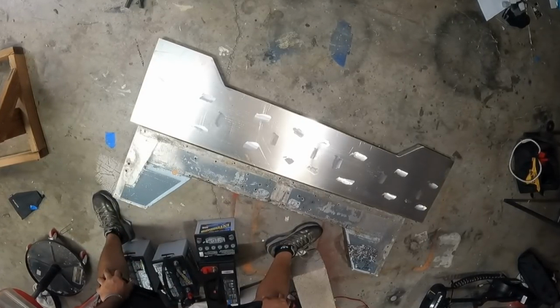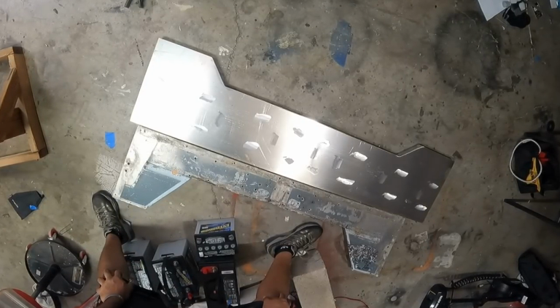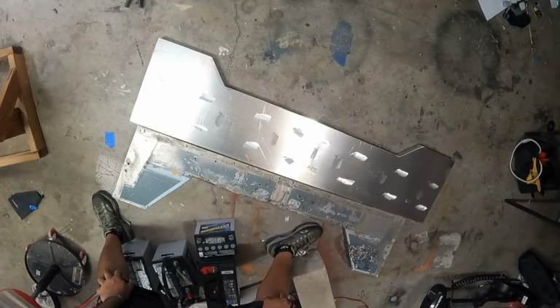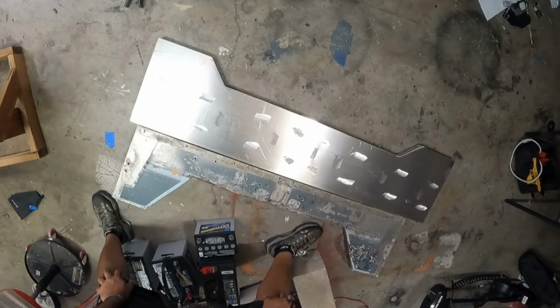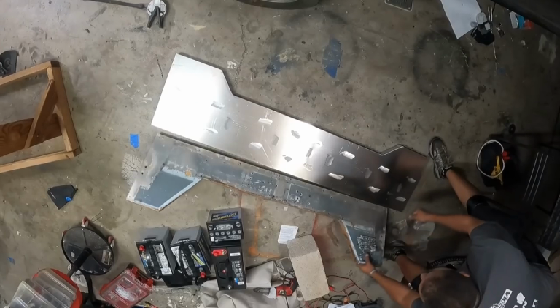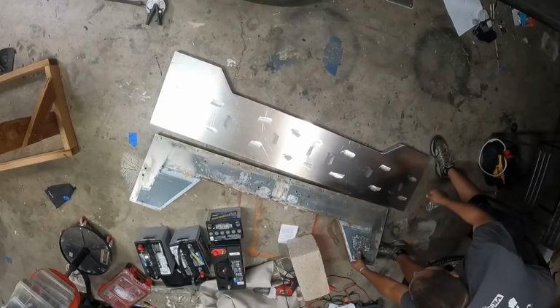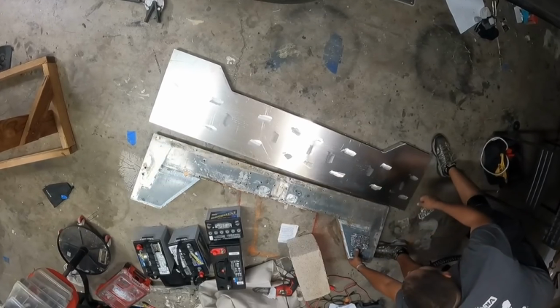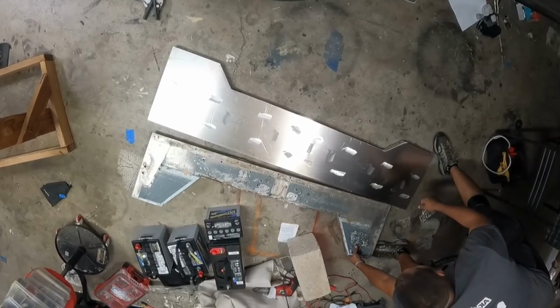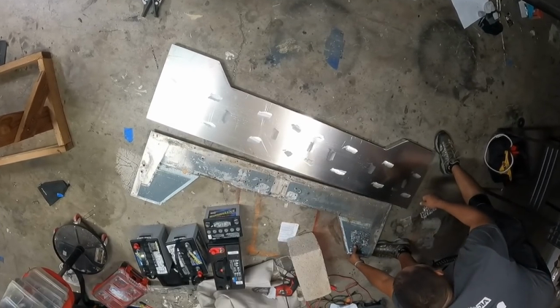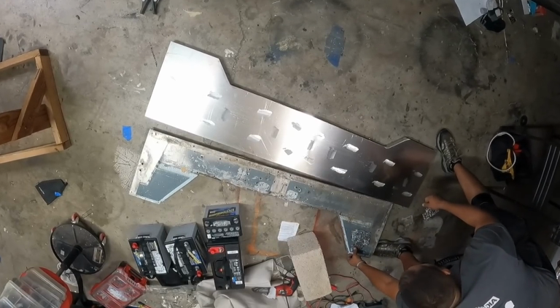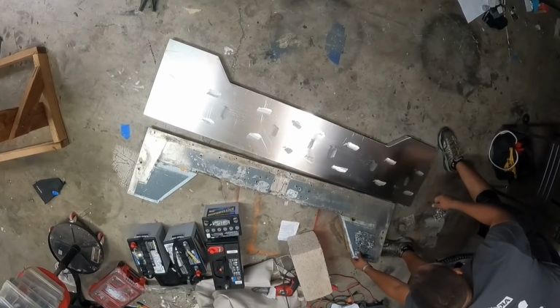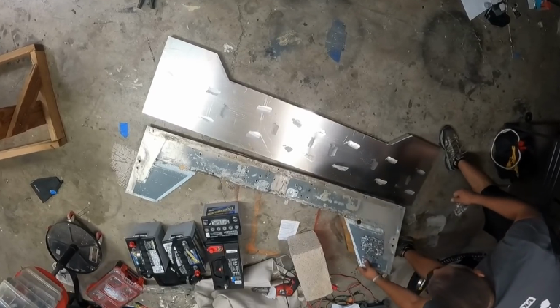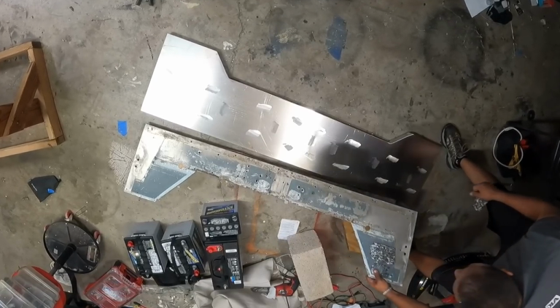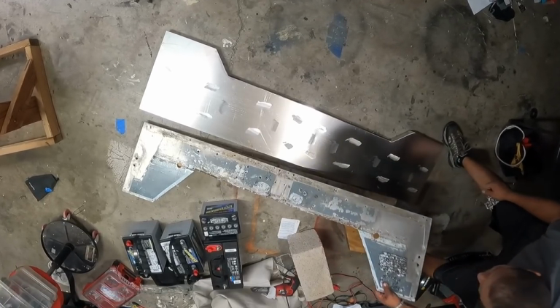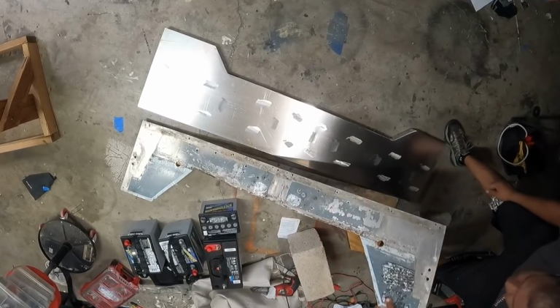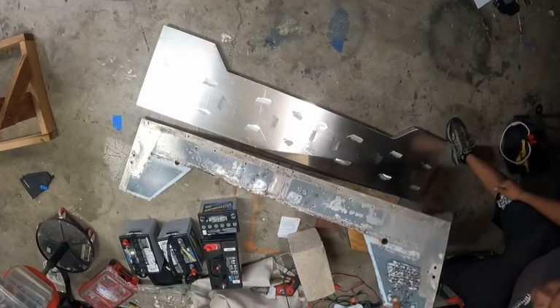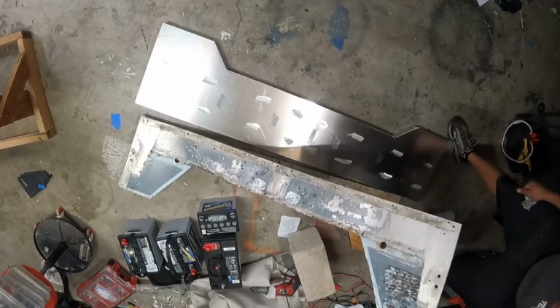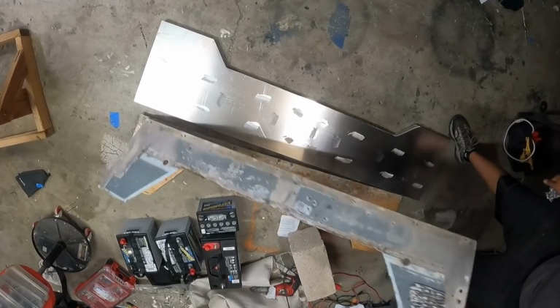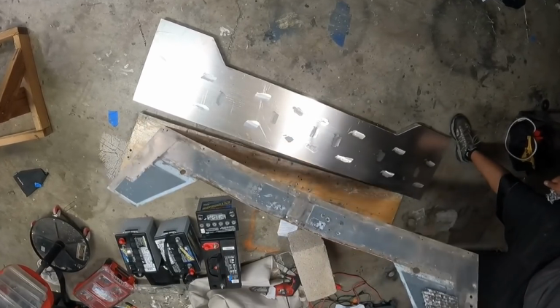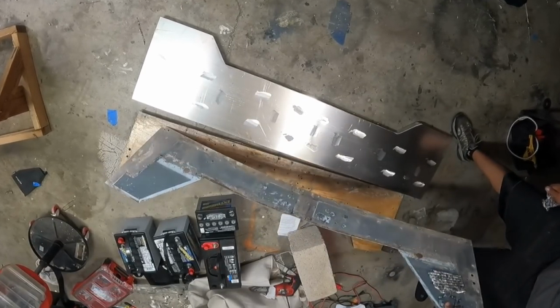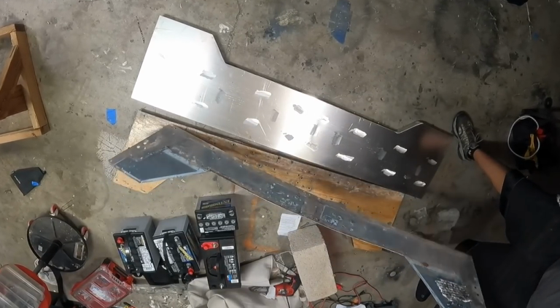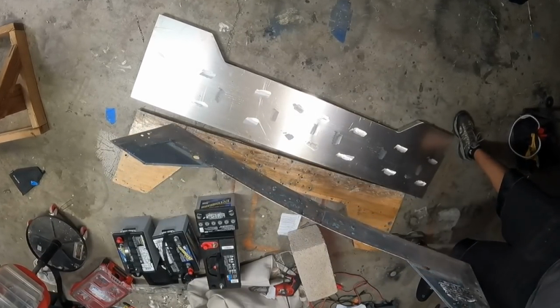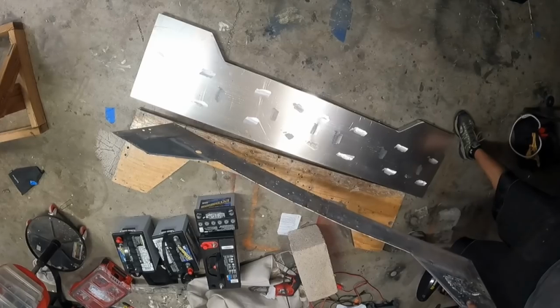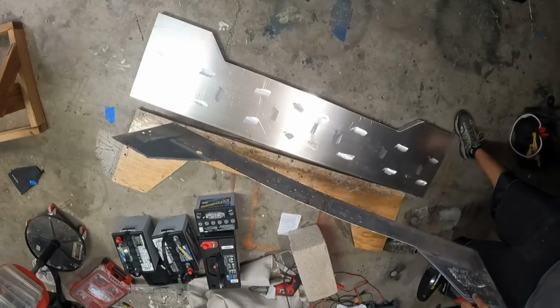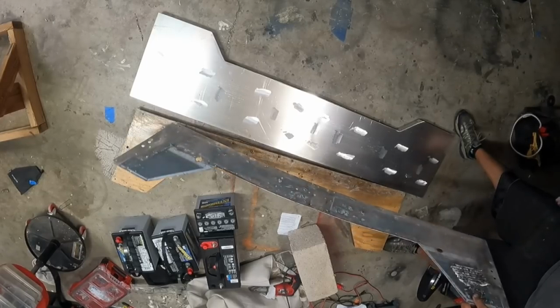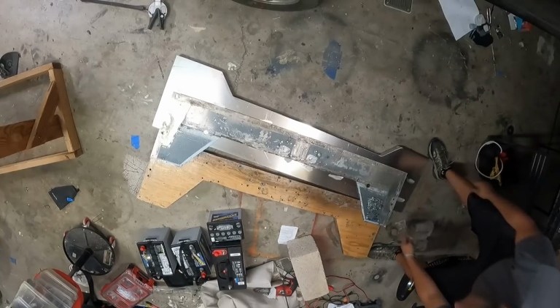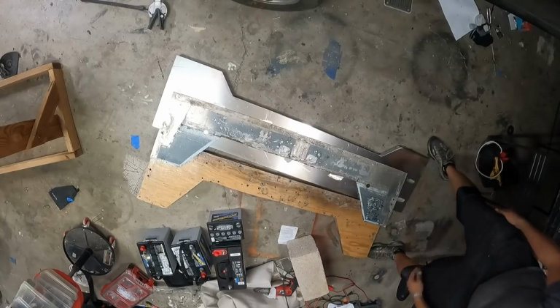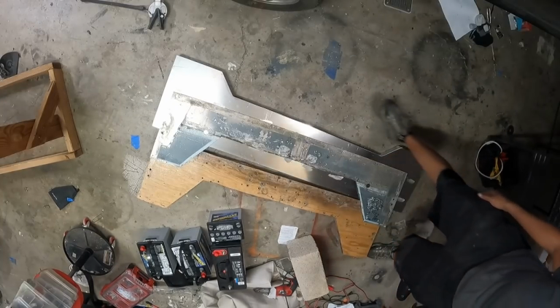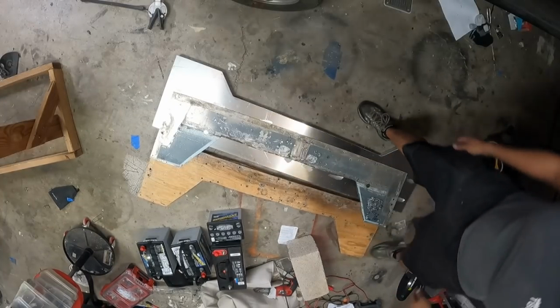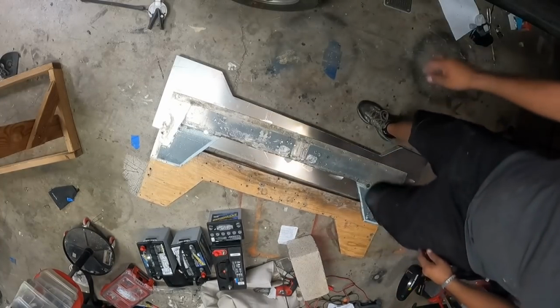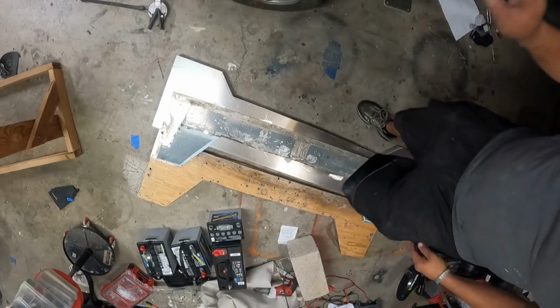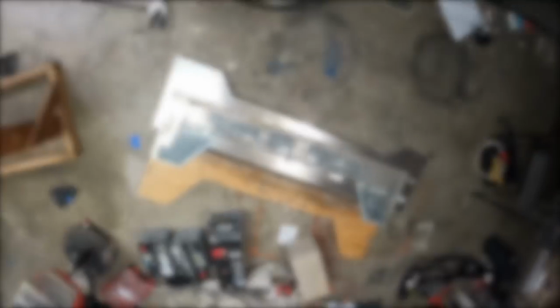This one is actually a little bit thicker than the stock transom, even with the top plate. So we're going to have to modify this one.